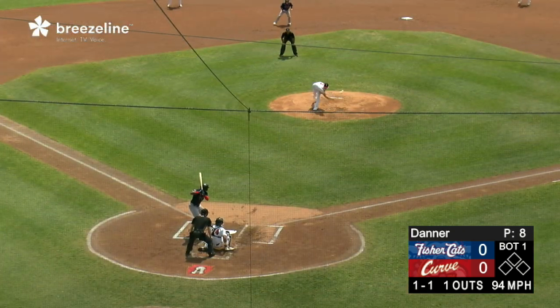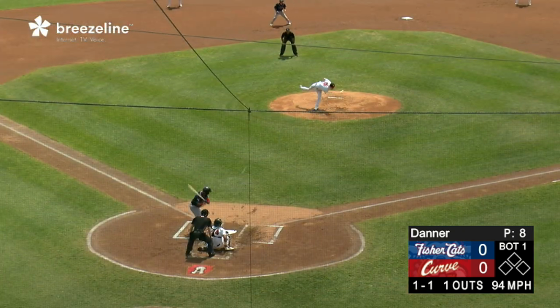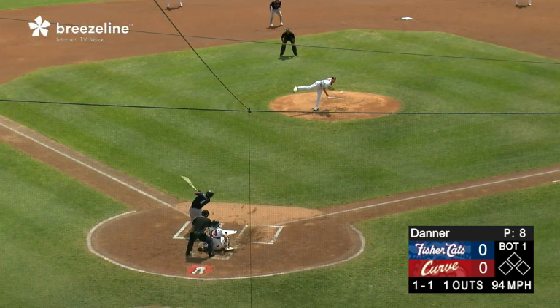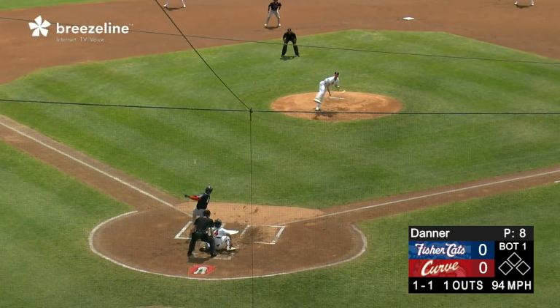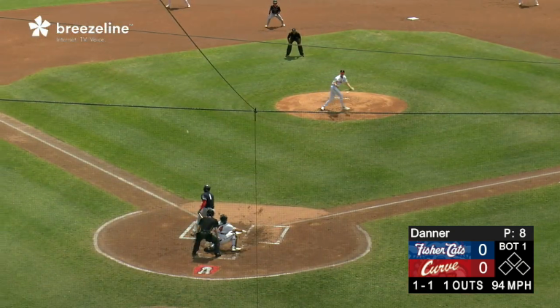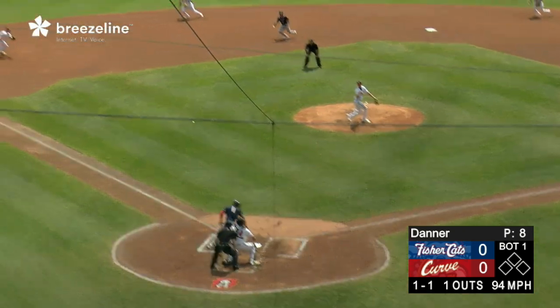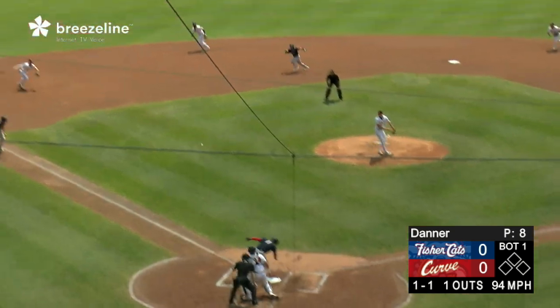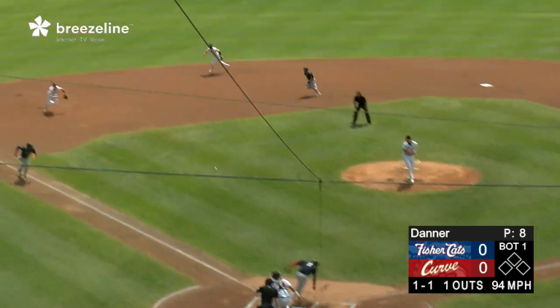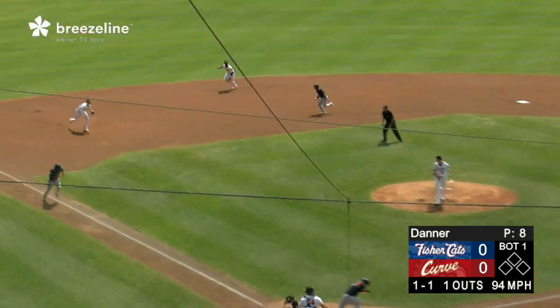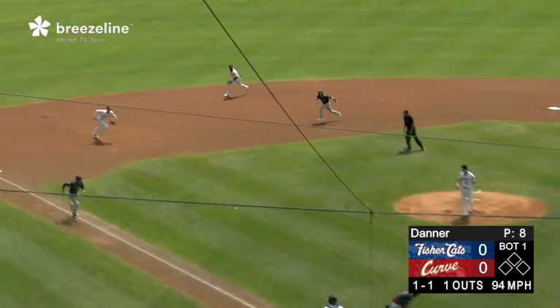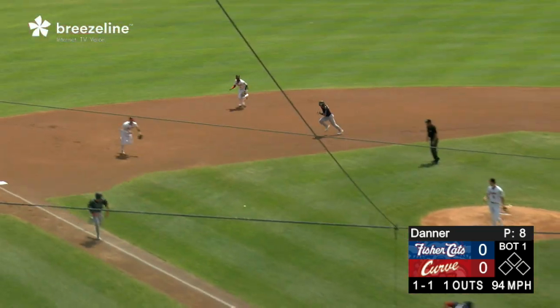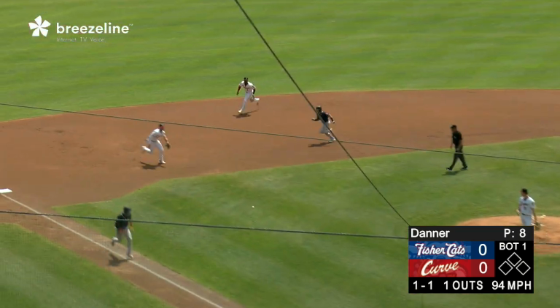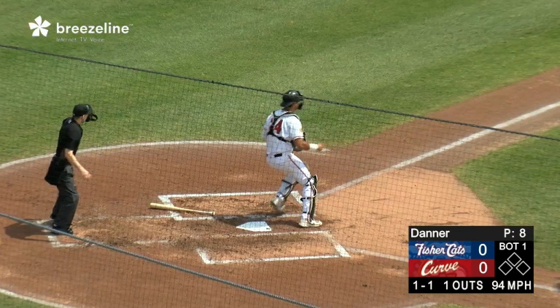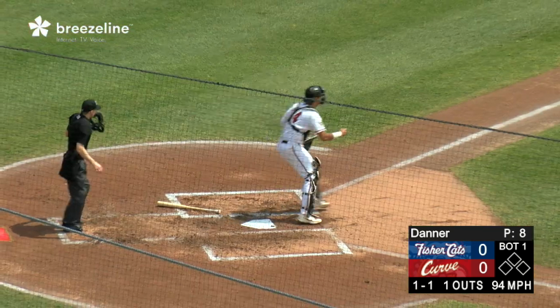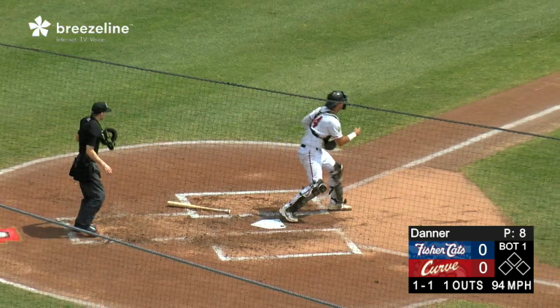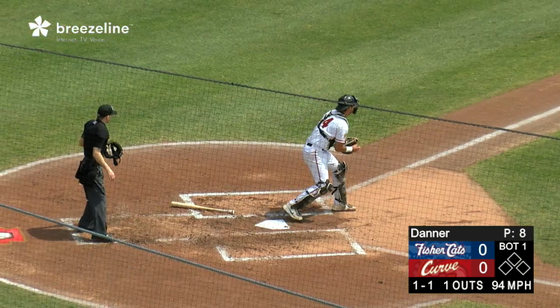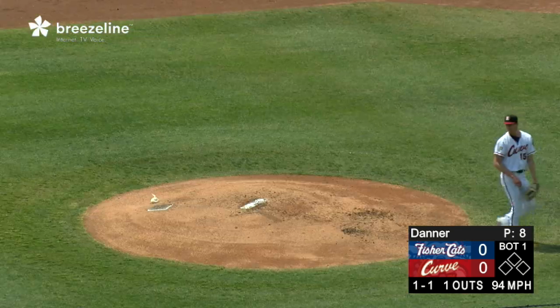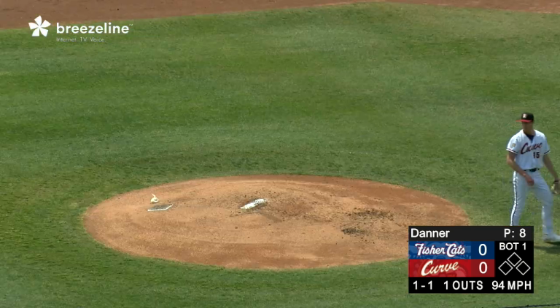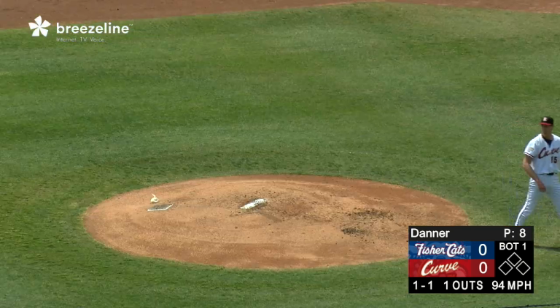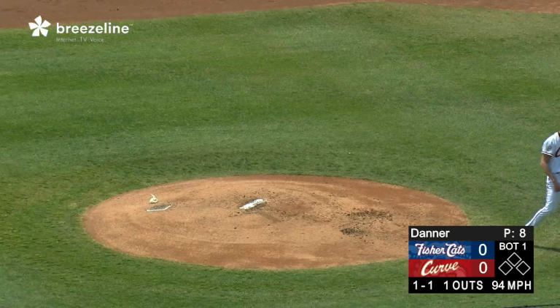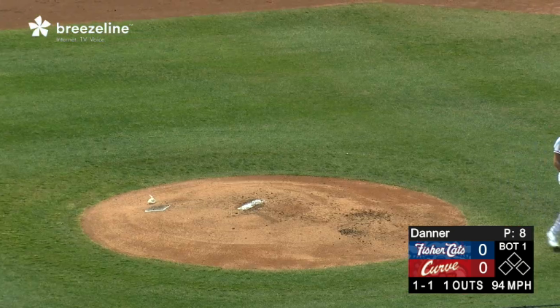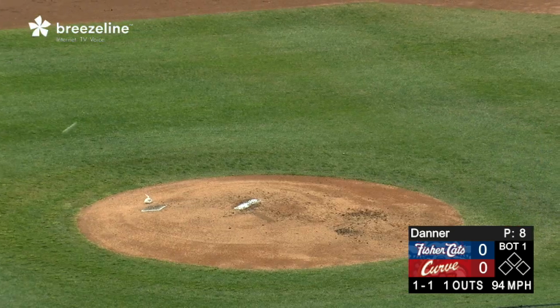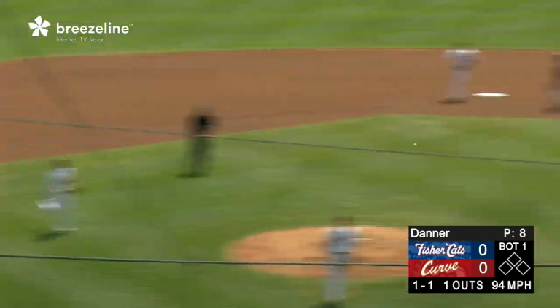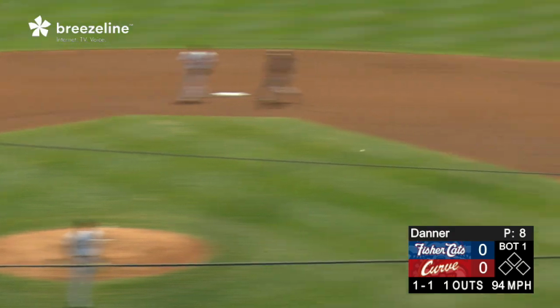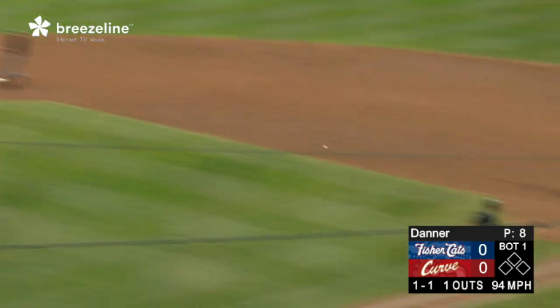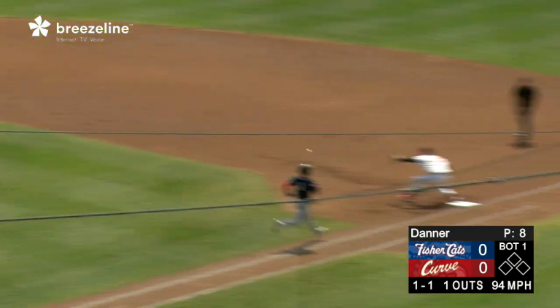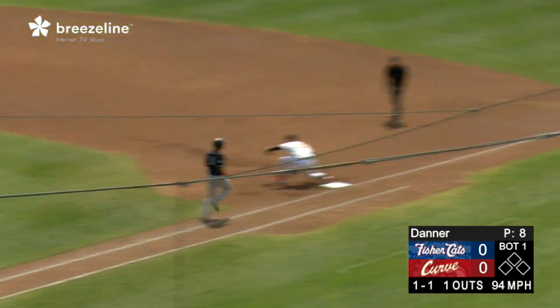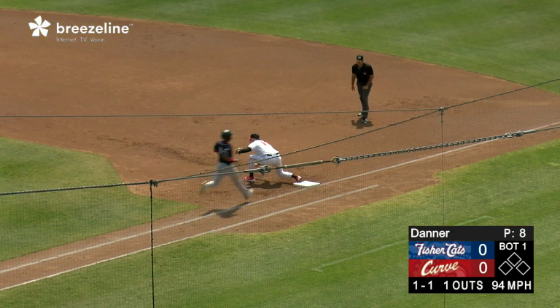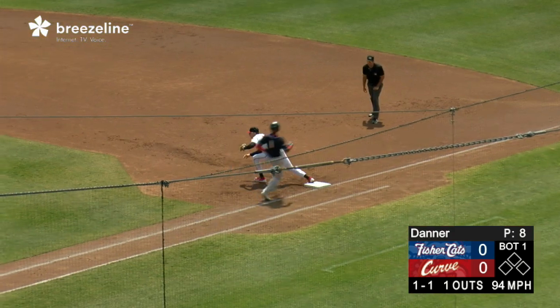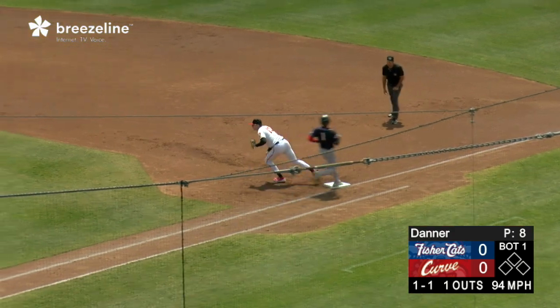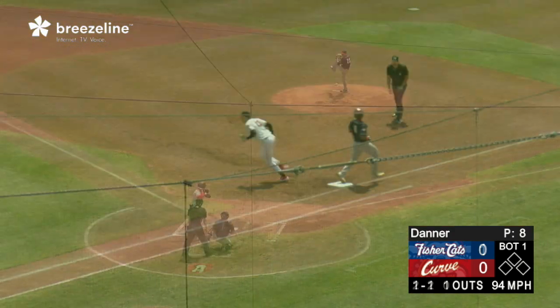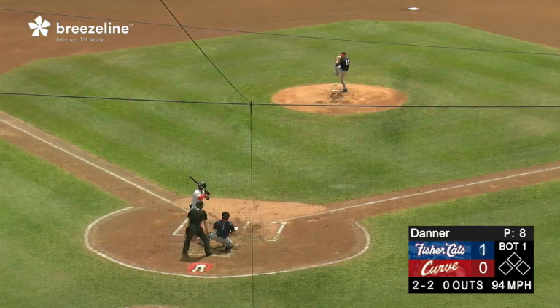And the pitch home — swing and a slow tapper to the left side of the infield. Charging Triolo, he's got one play, it's deferred.